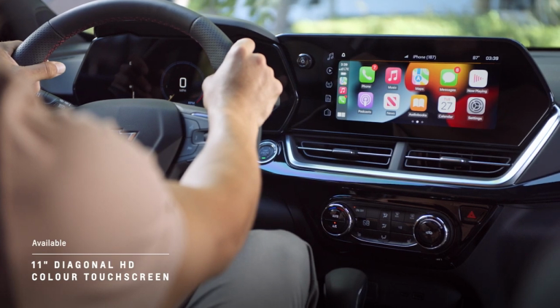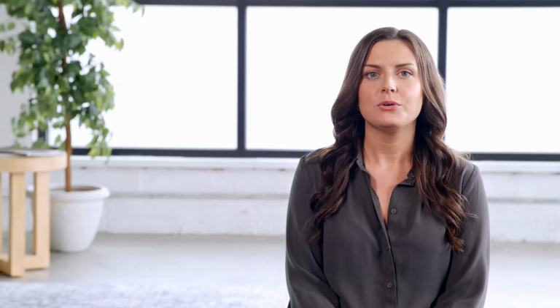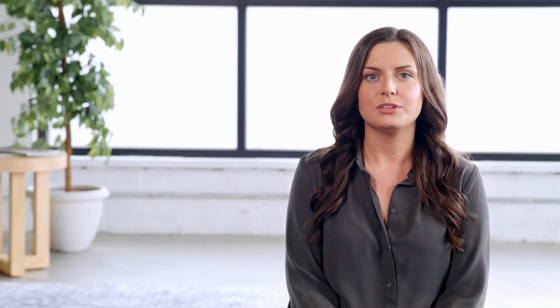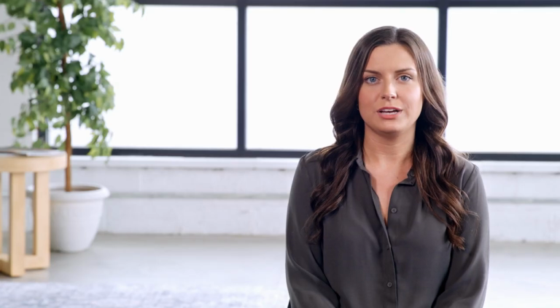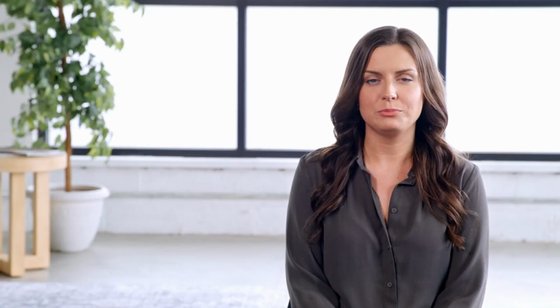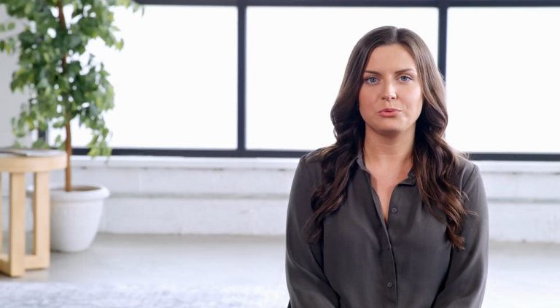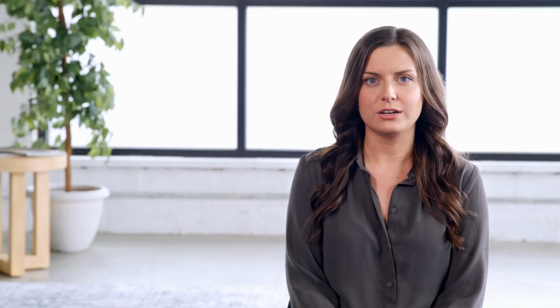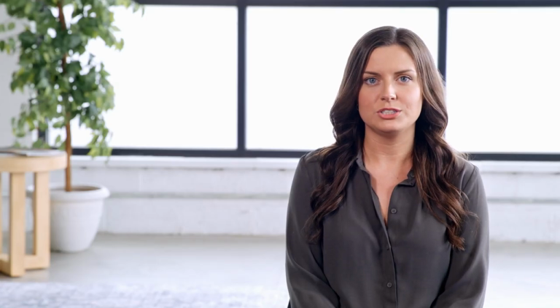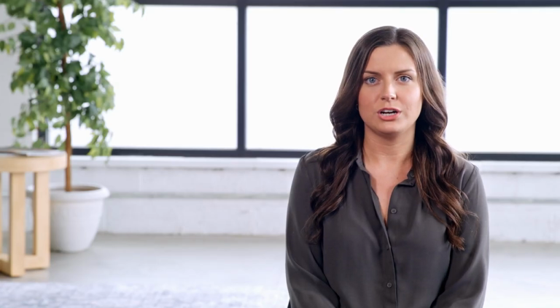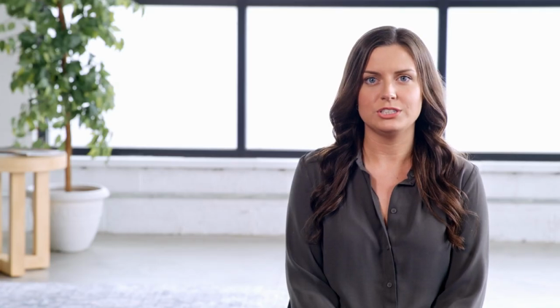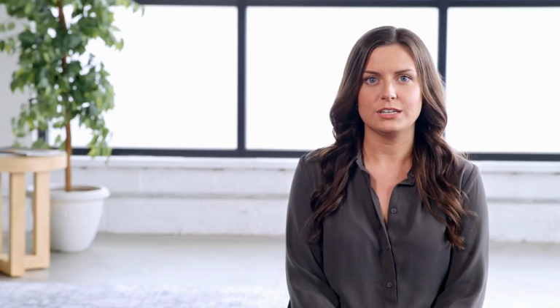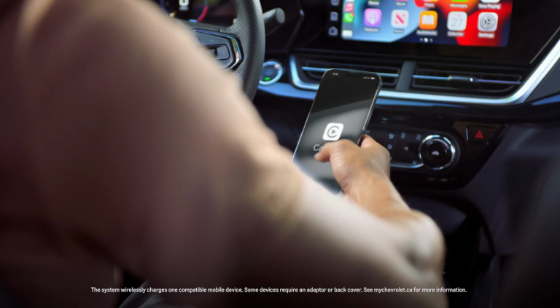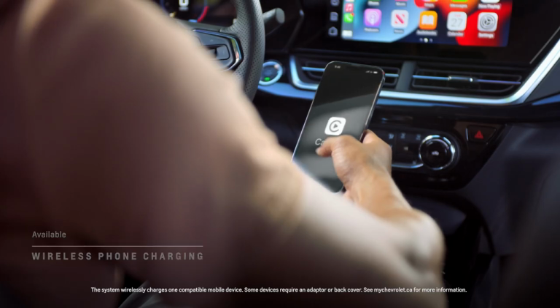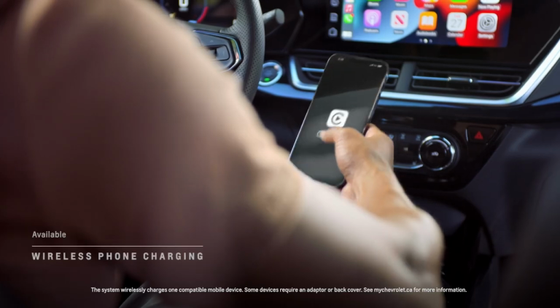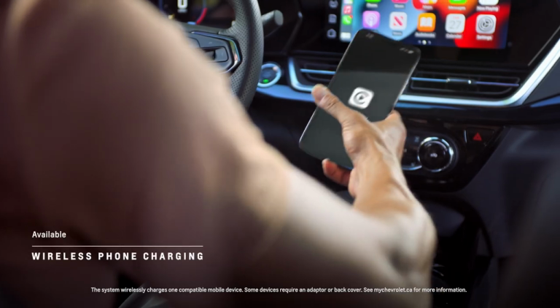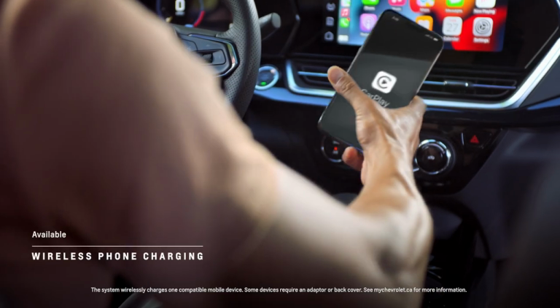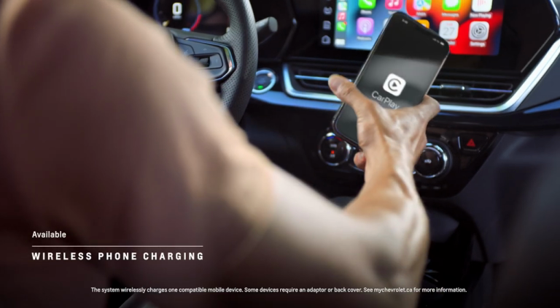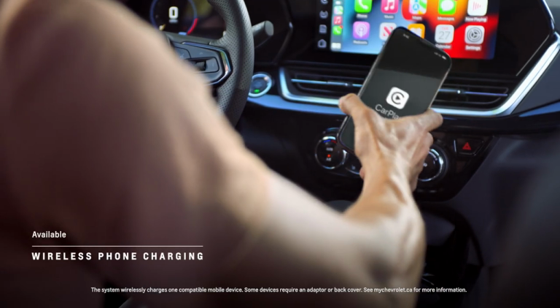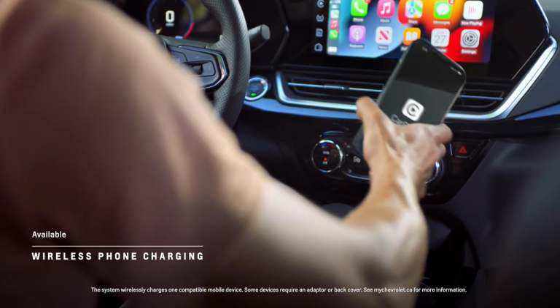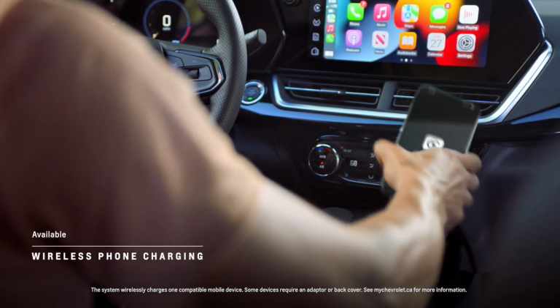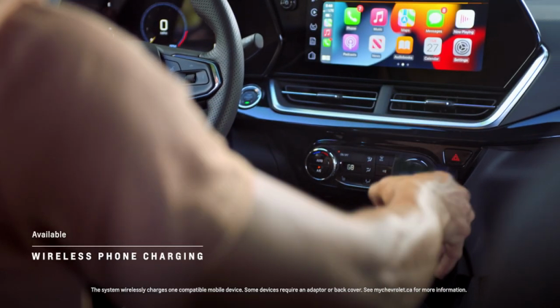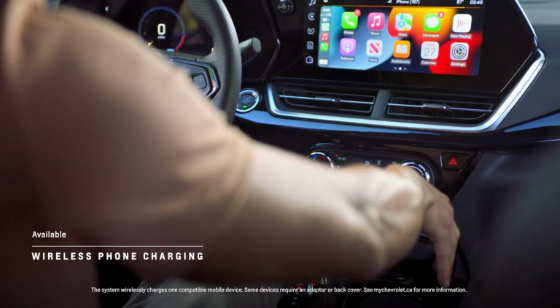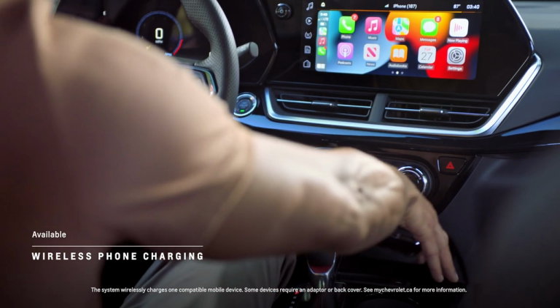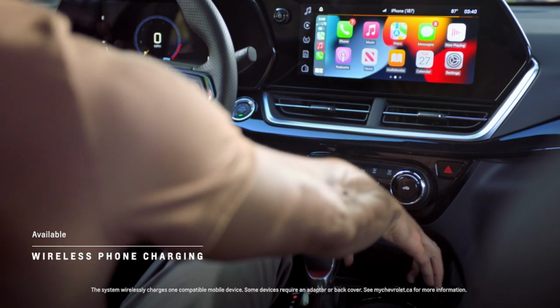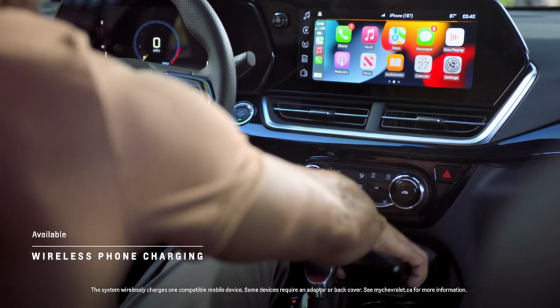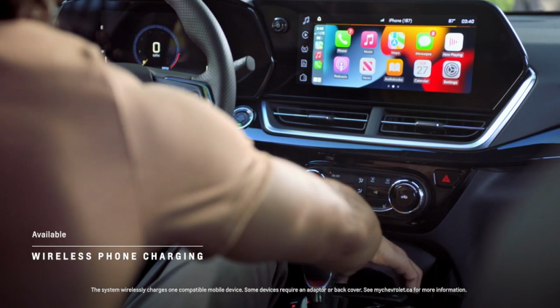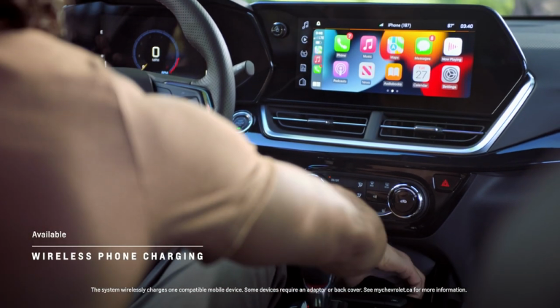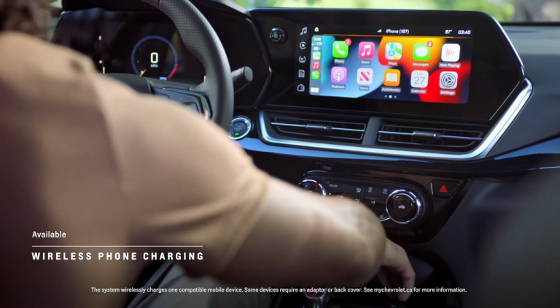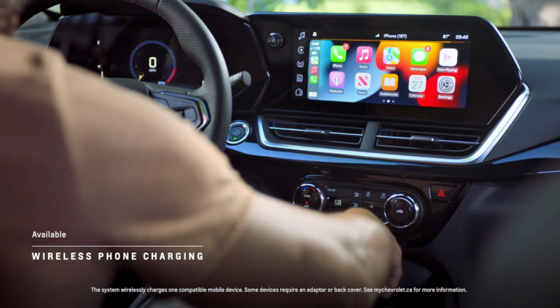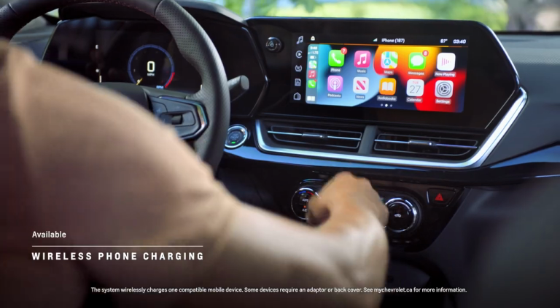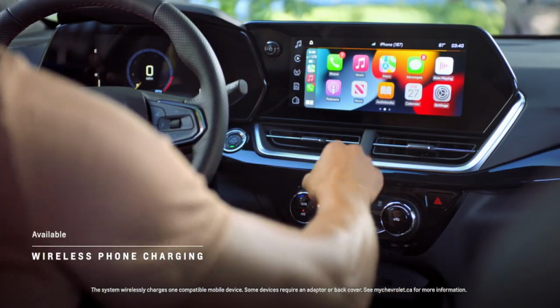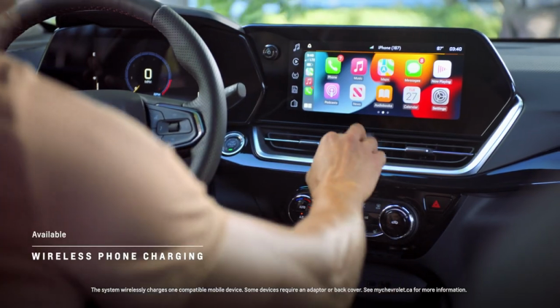With available wireless charging, you can keep your mobile phone charged up and leave your charging cord at home.